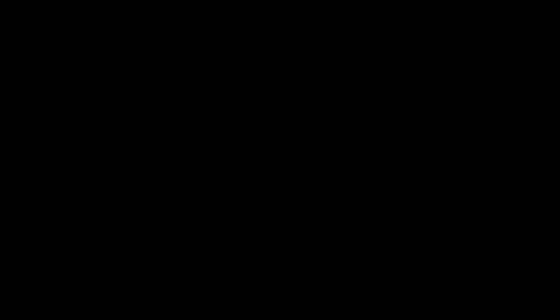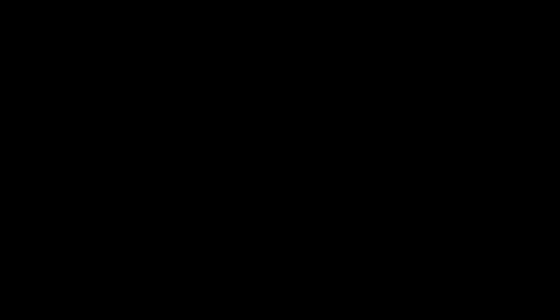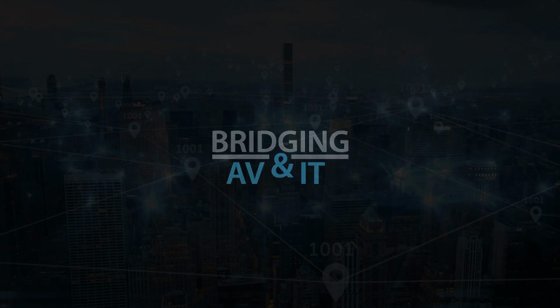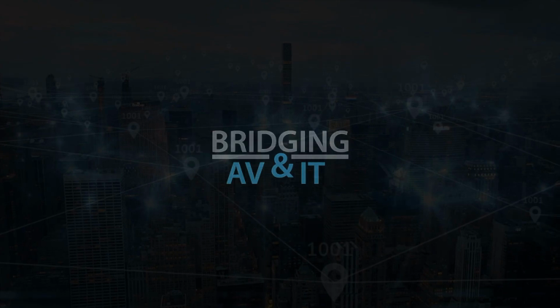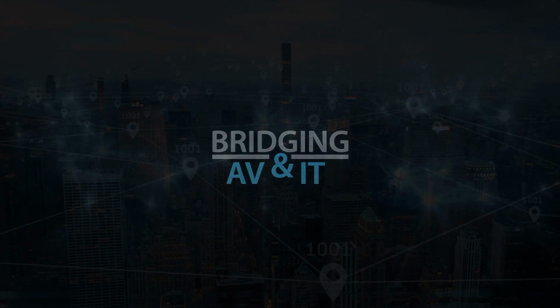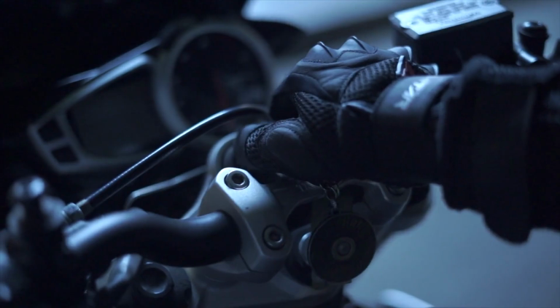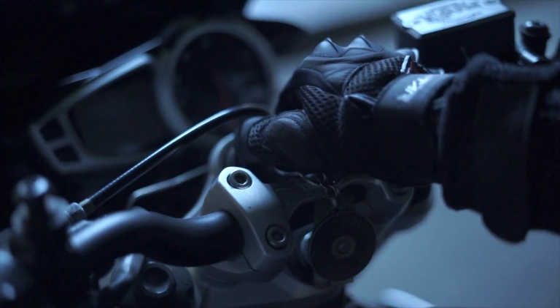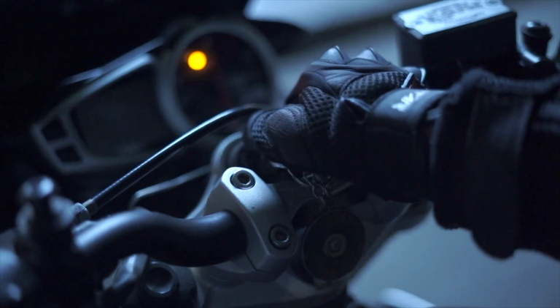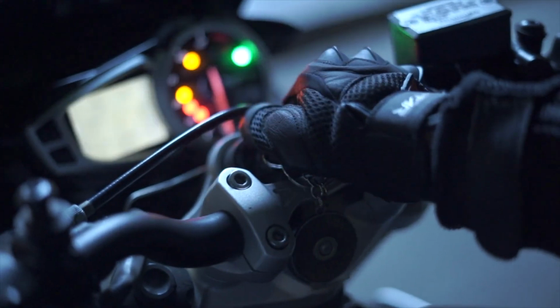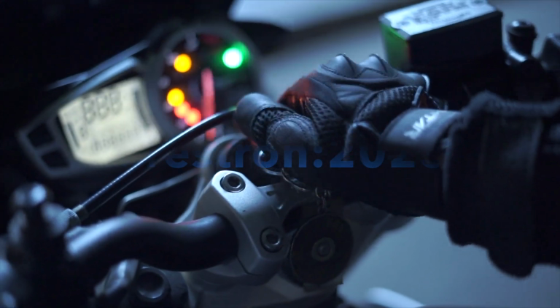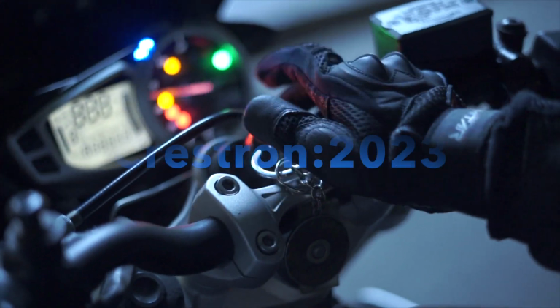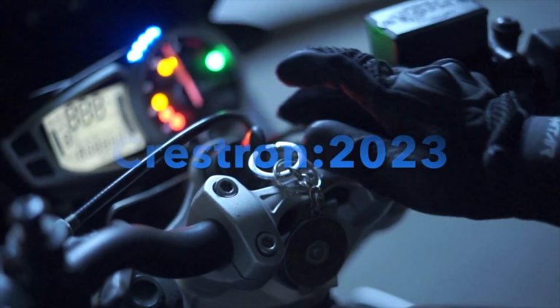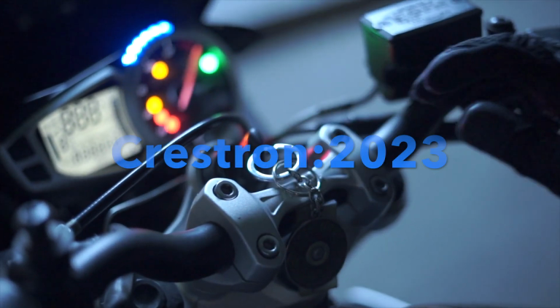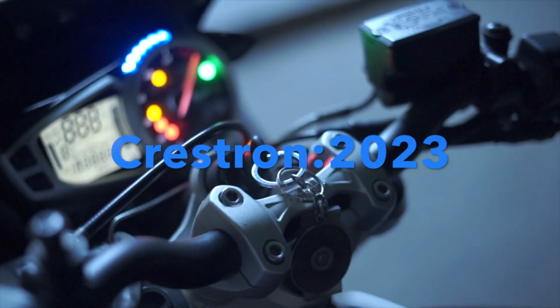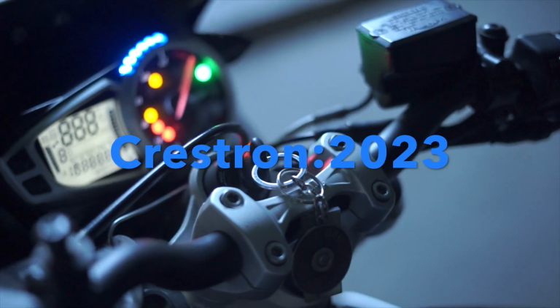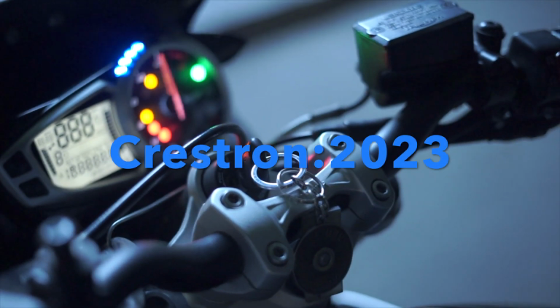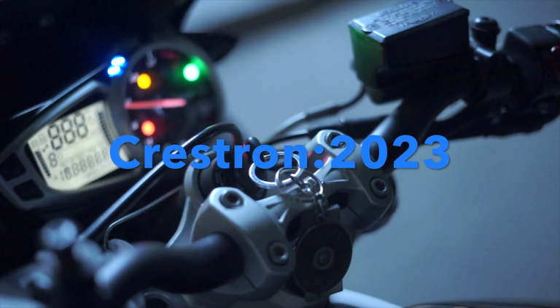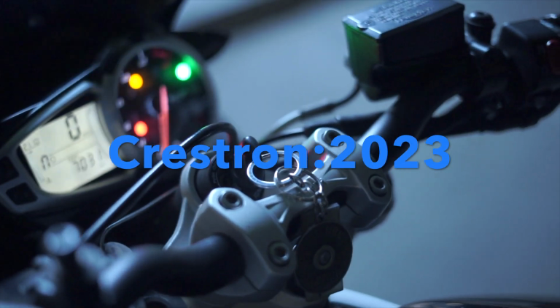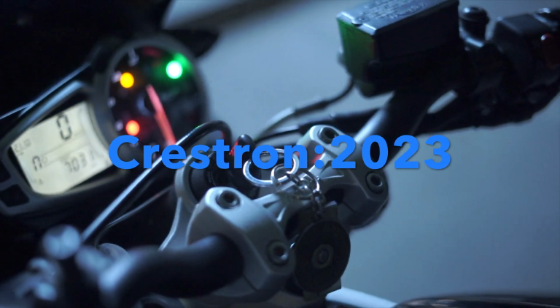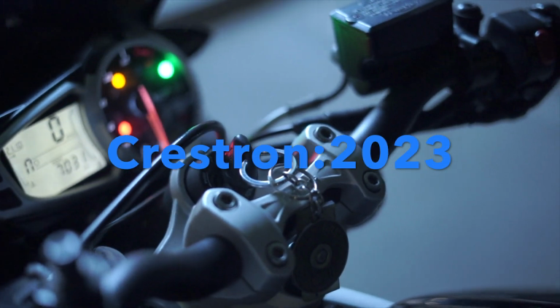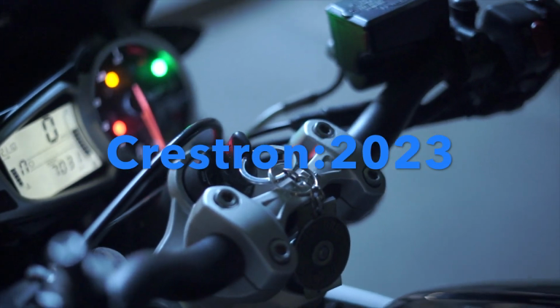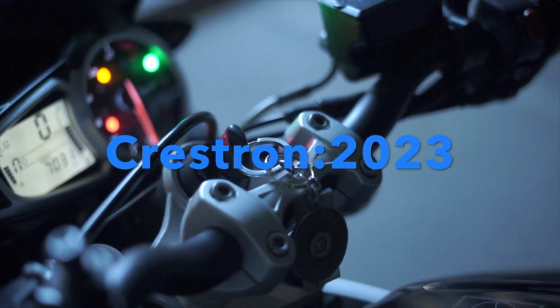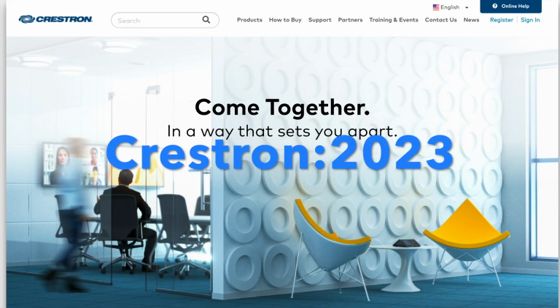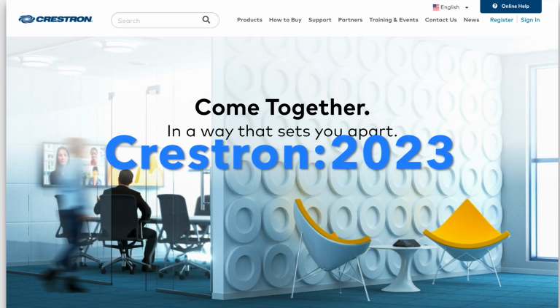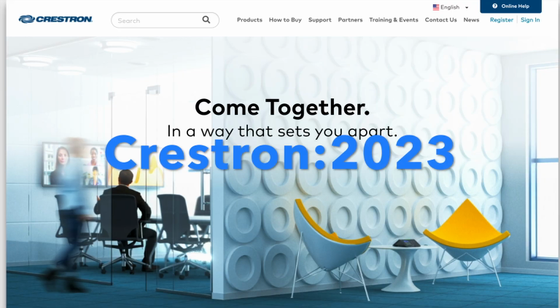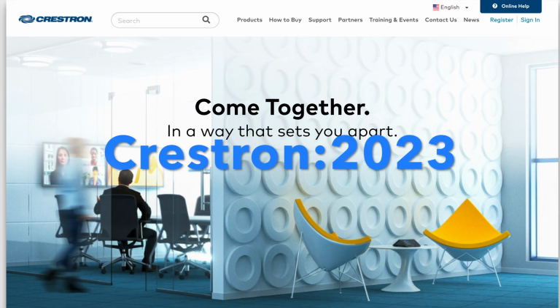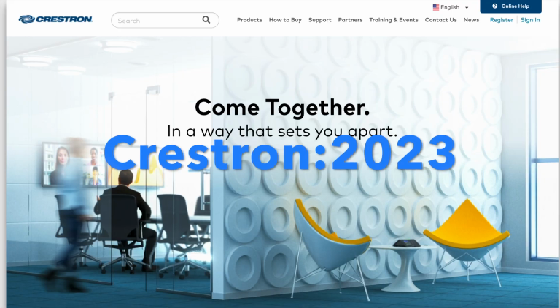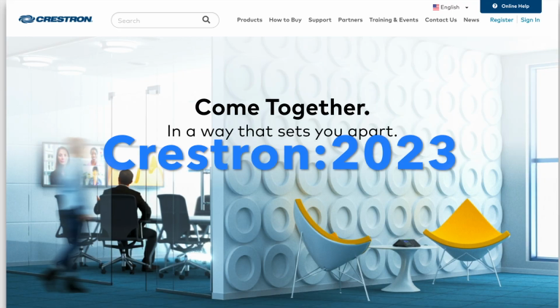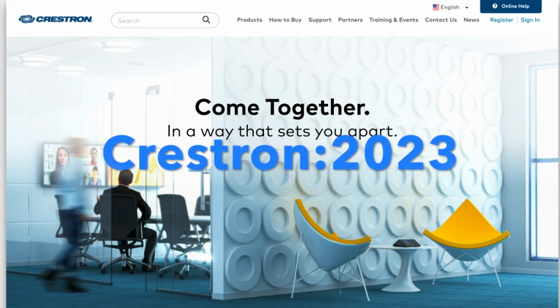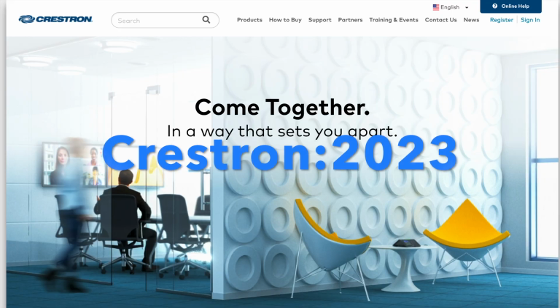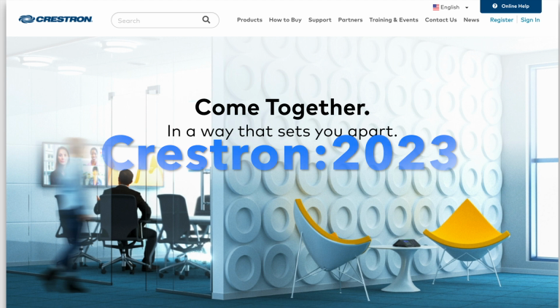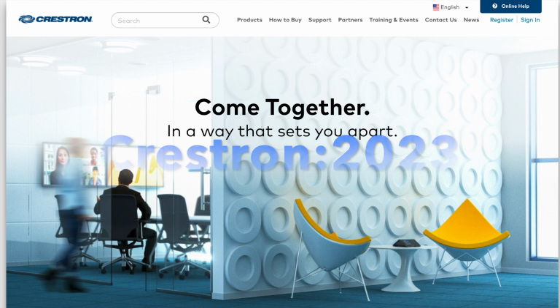How to get started with Crestron in 2023. AV Network Guy here.